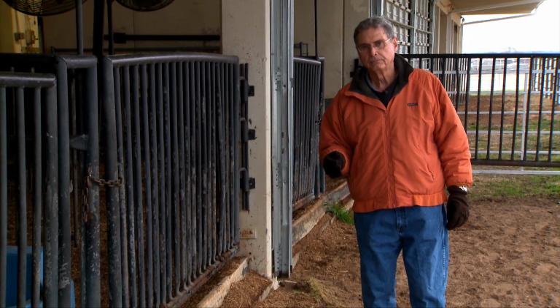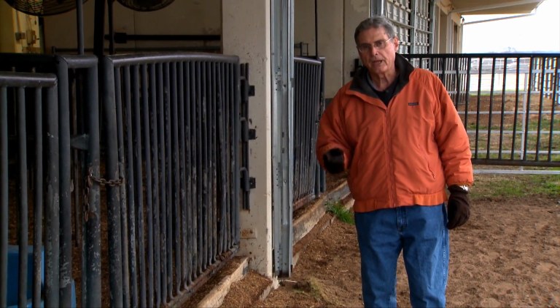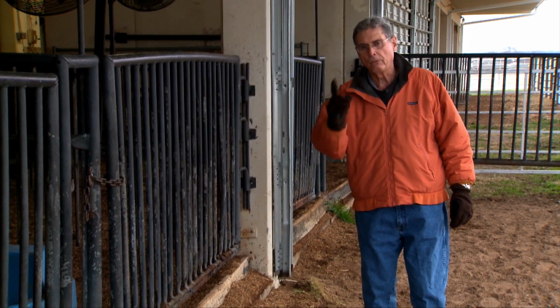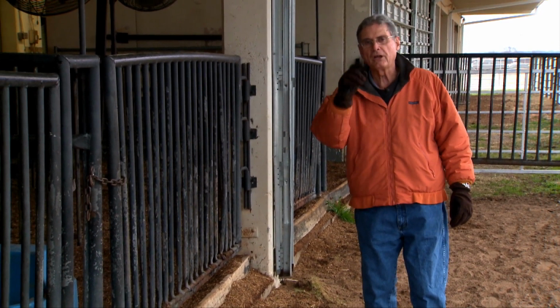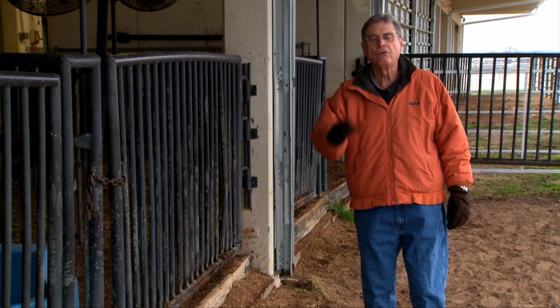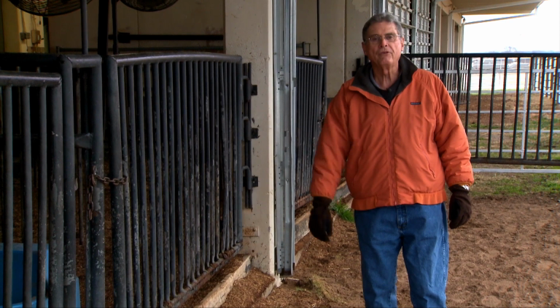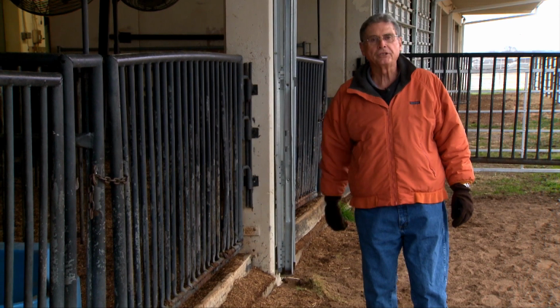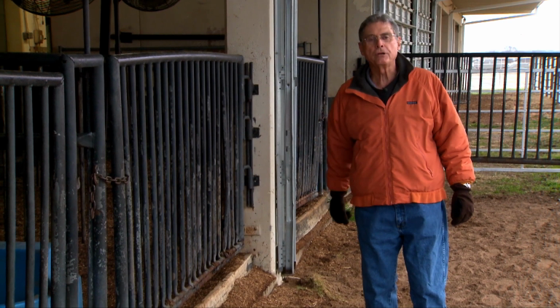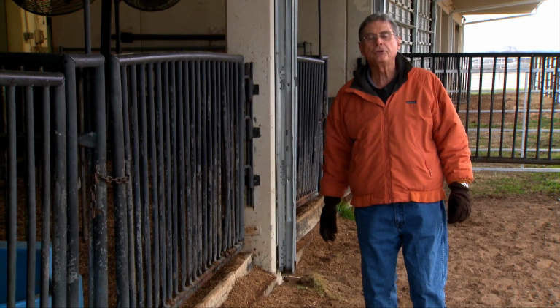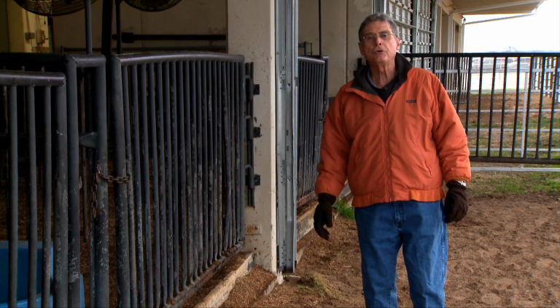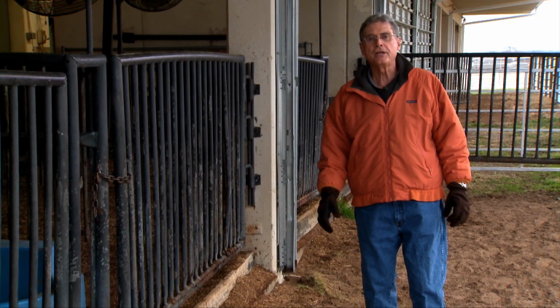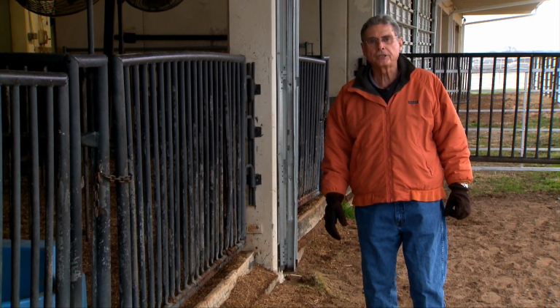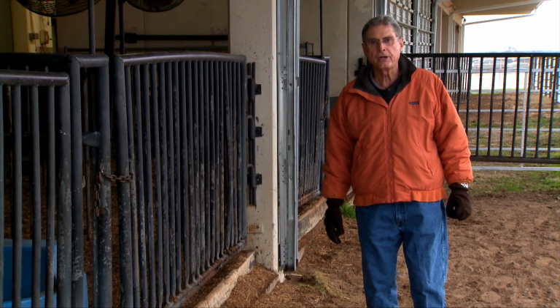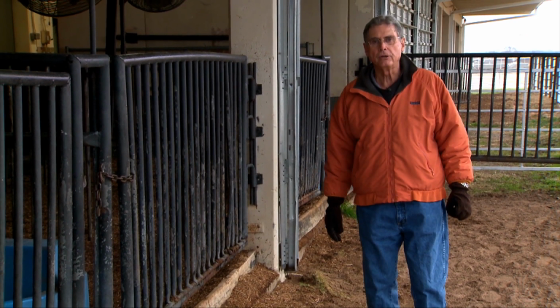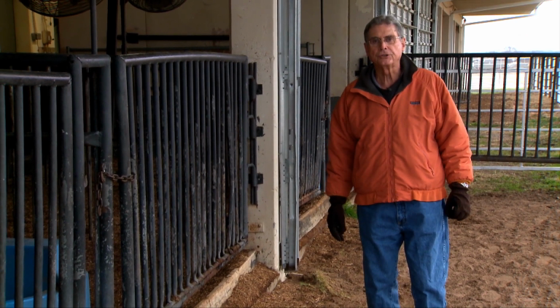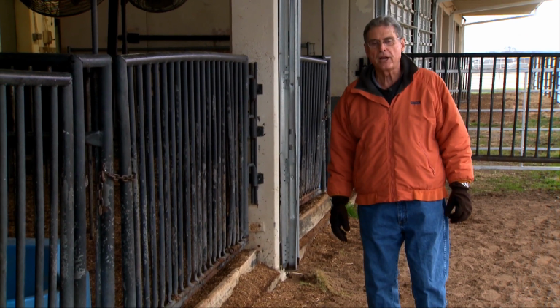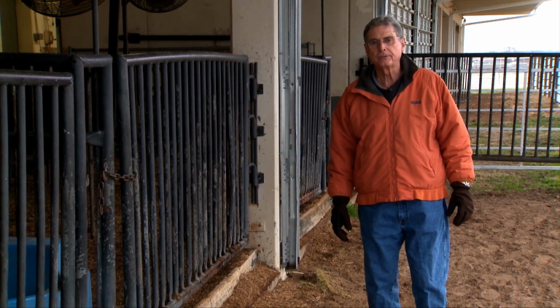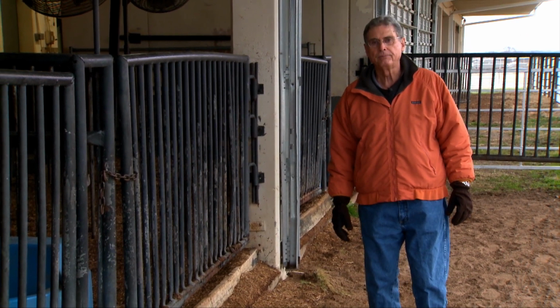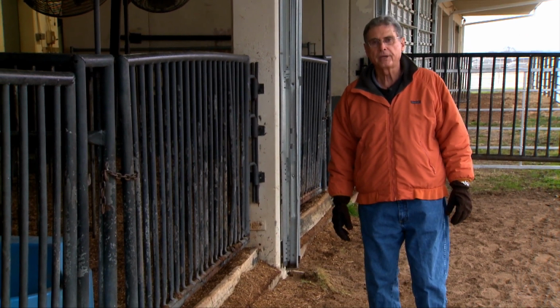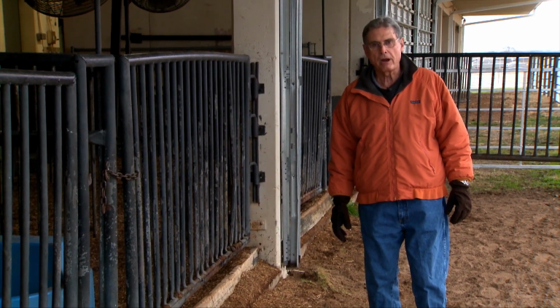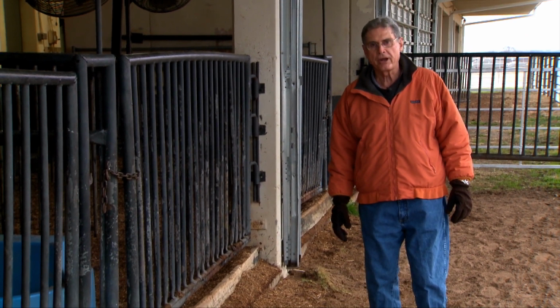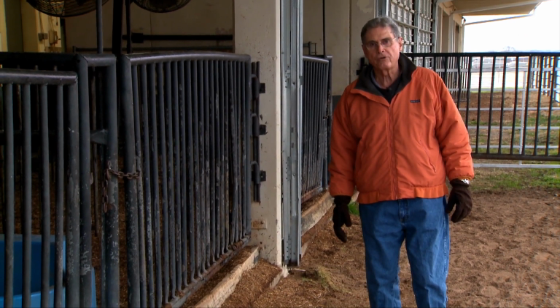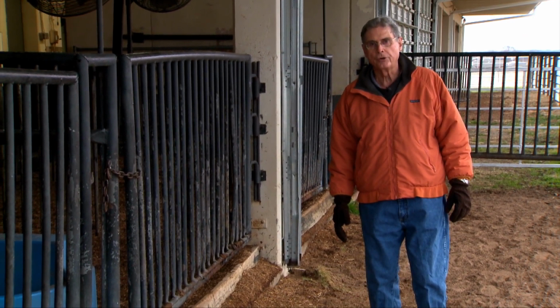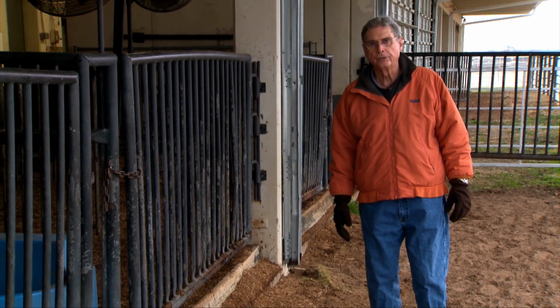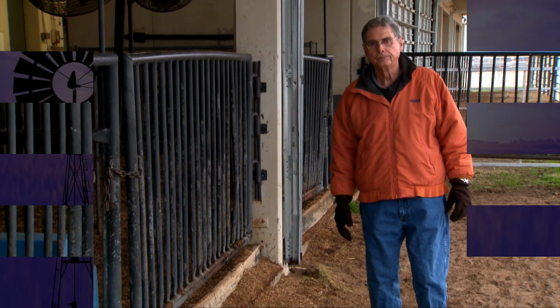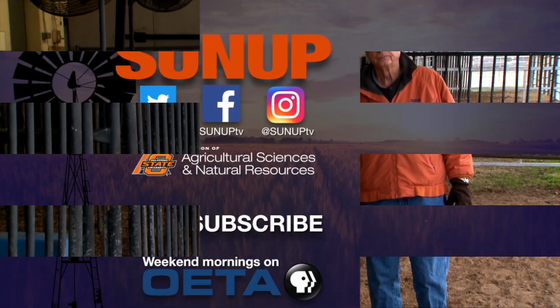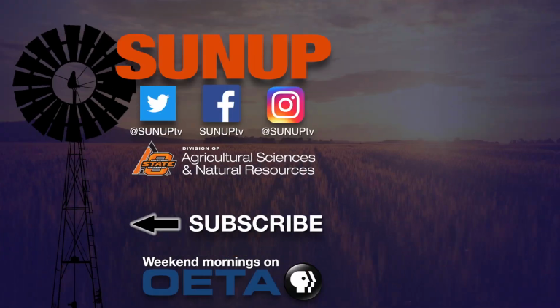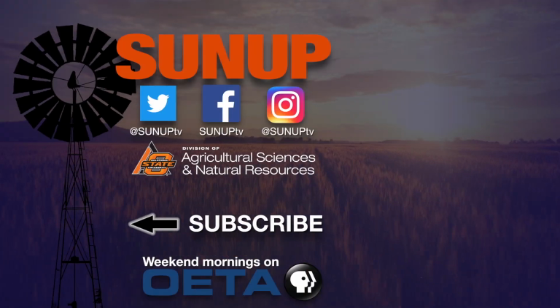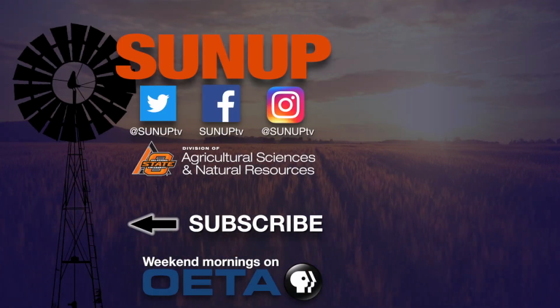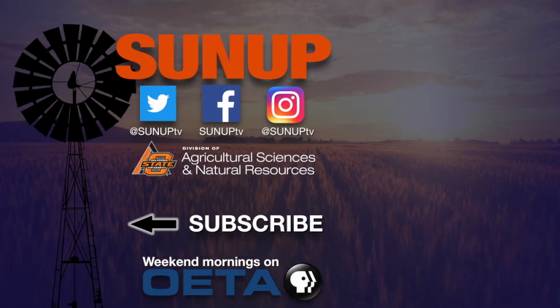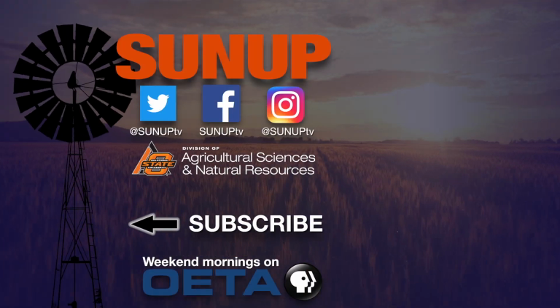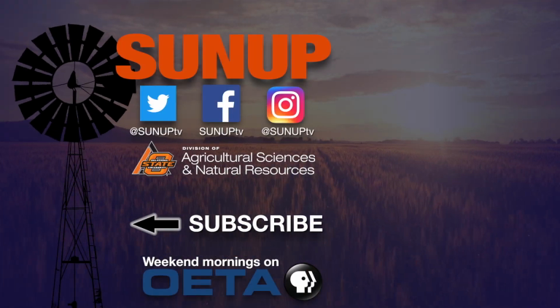We look forward to visiting with you again next week on Sunup's Cow-Calf Corner. We'll see you then.